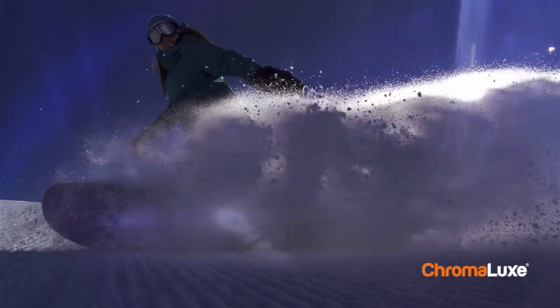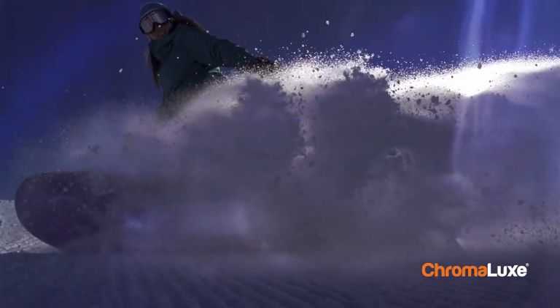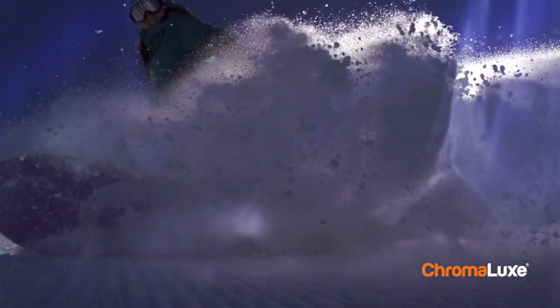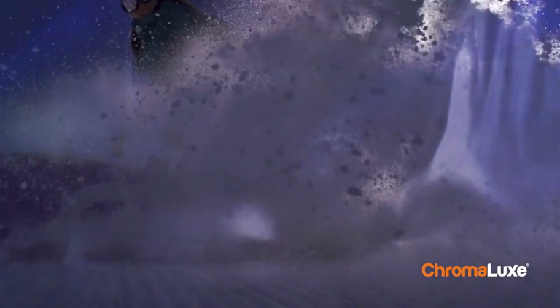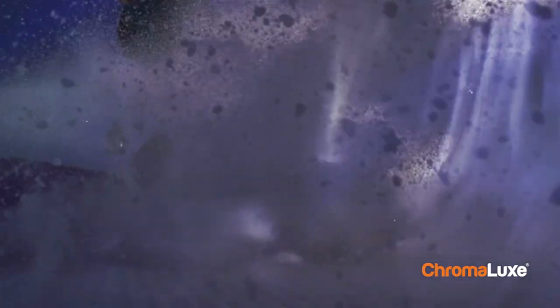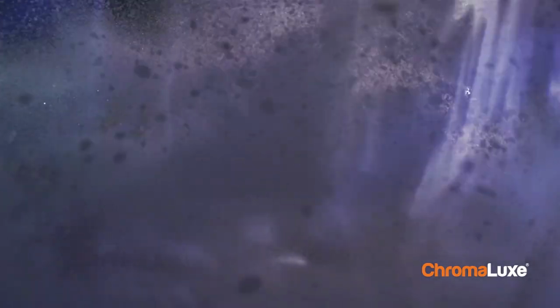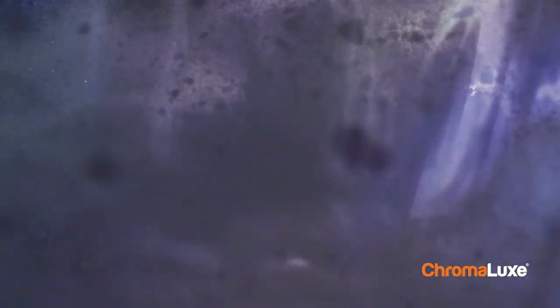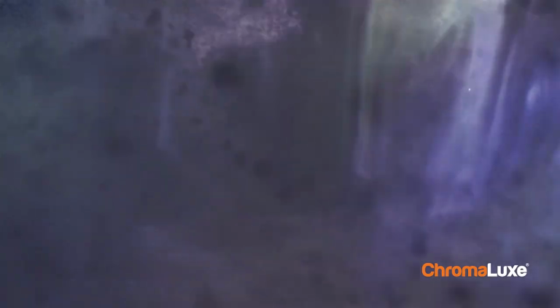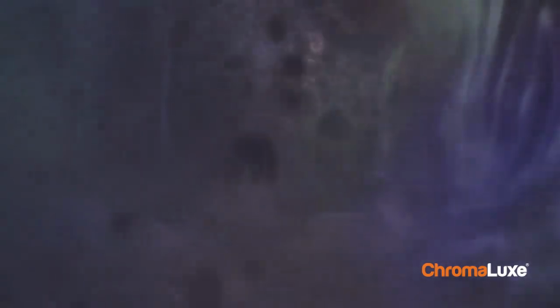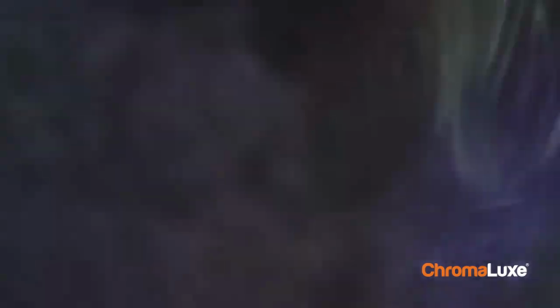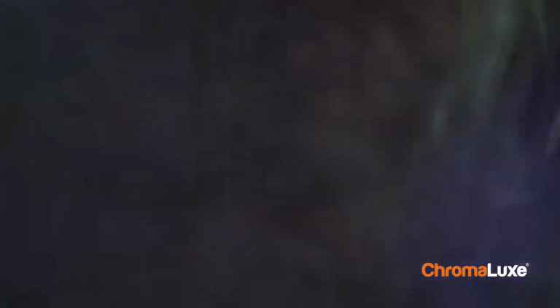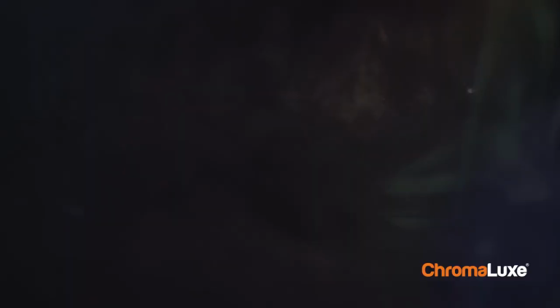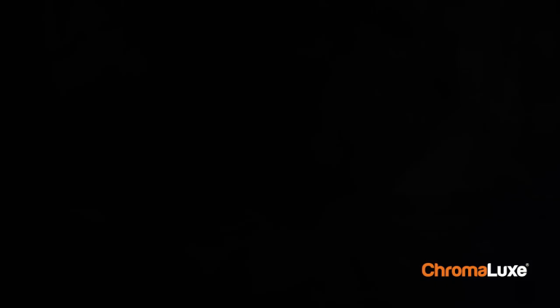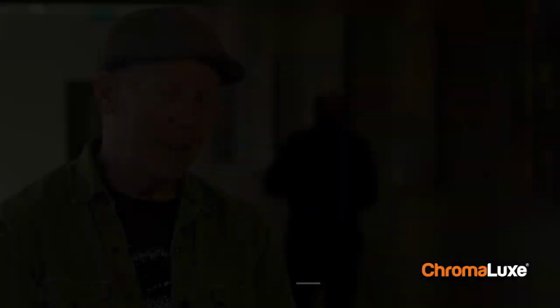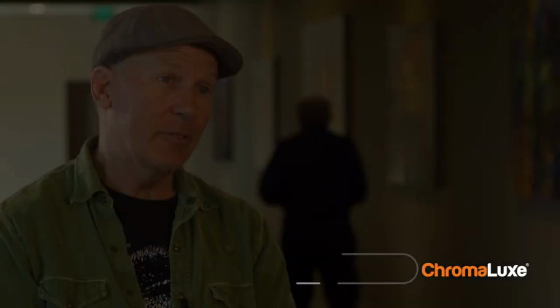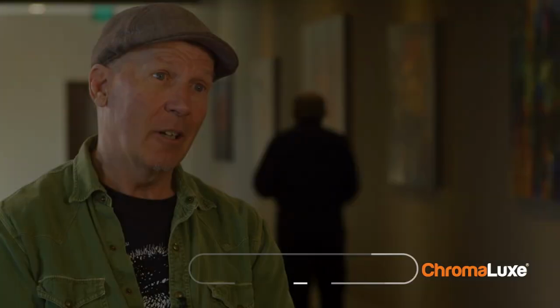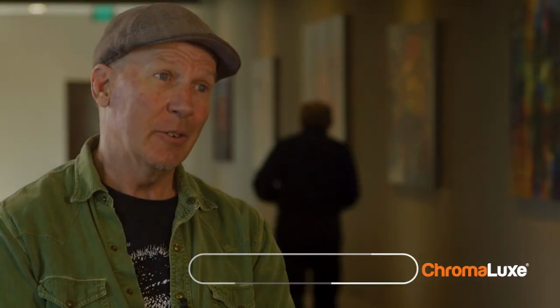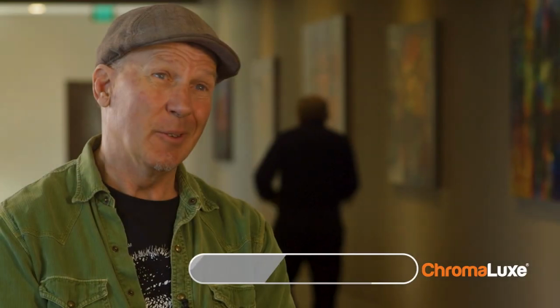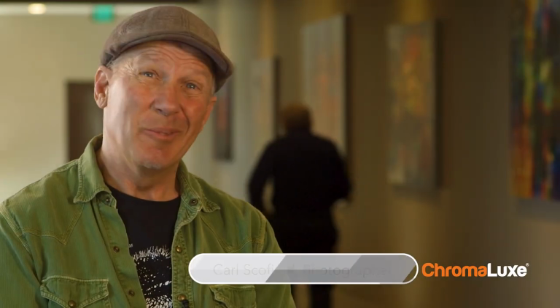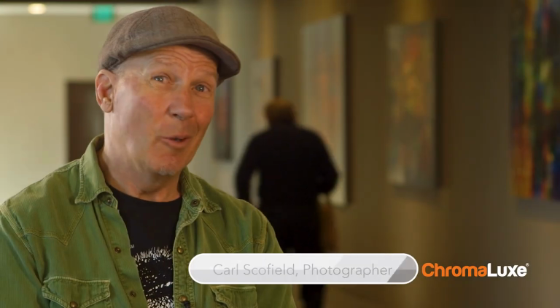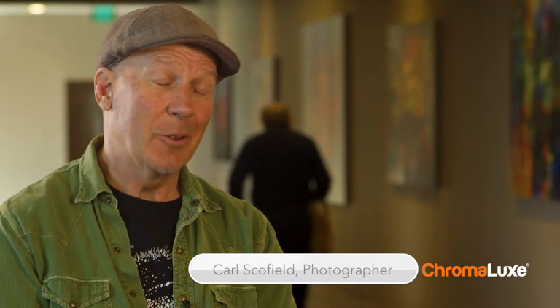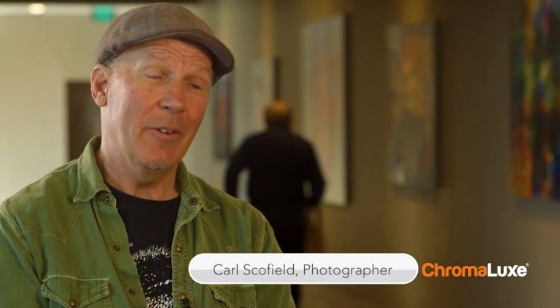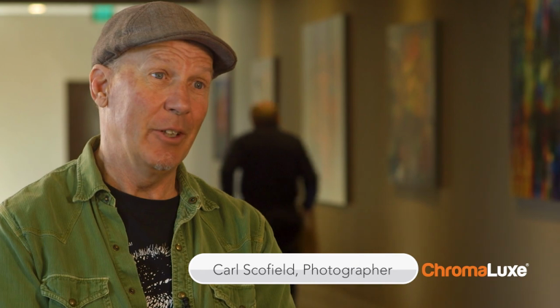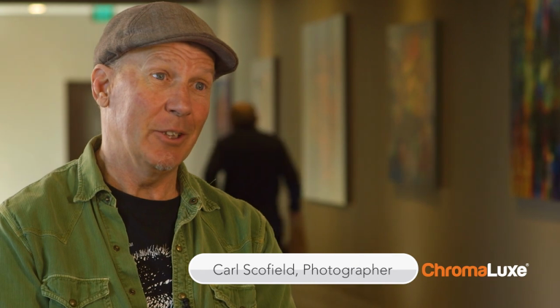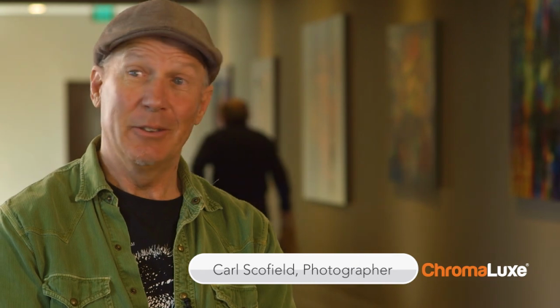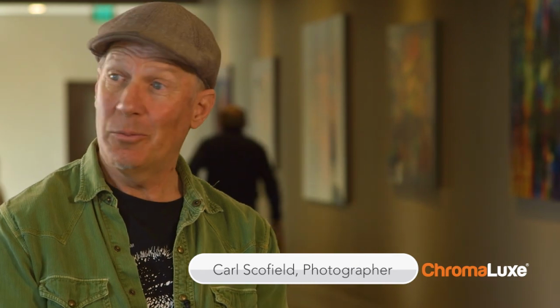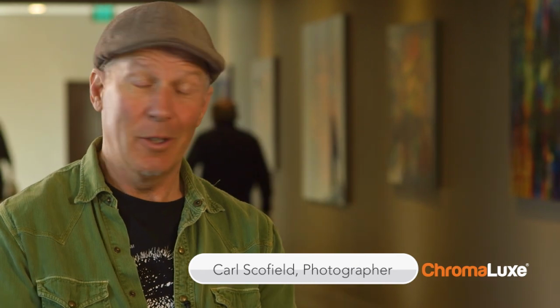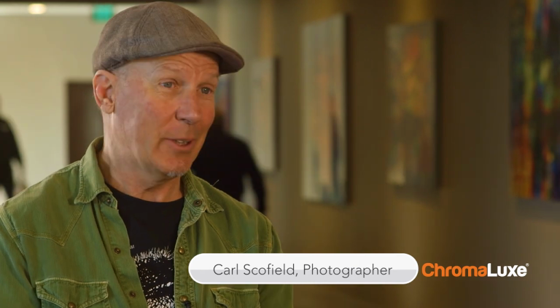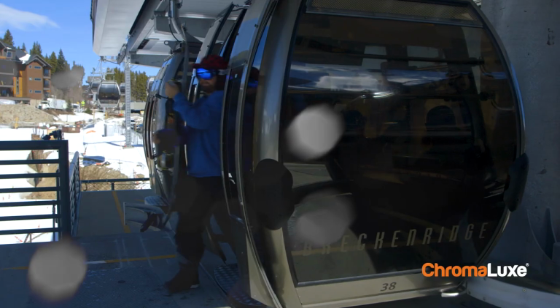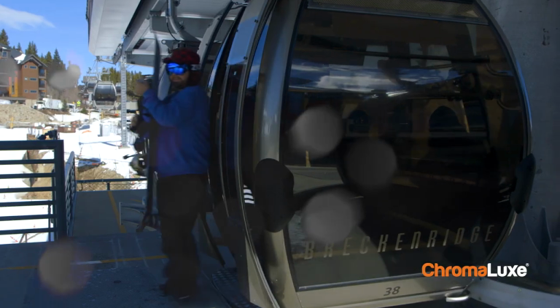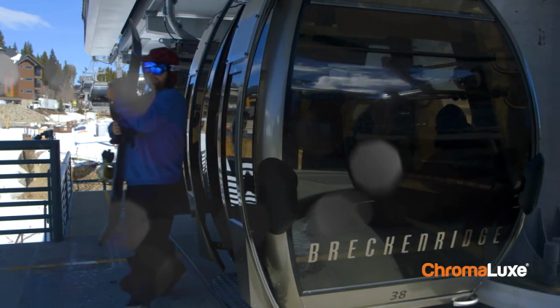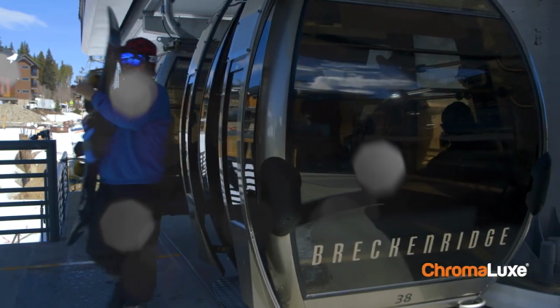I'm Carl Schofield. I have been a commercial freelance photographer for over 35 years here in this wonderful town of Breckenridge, Colorado.